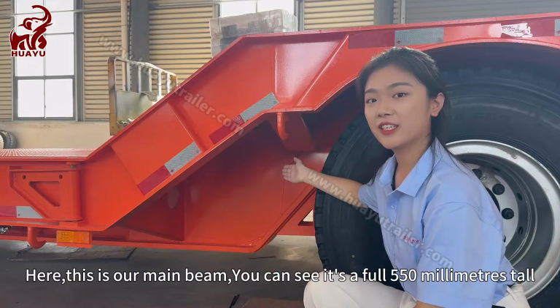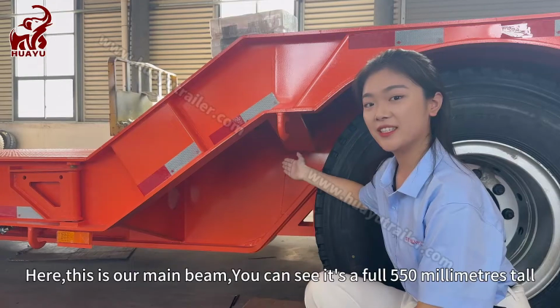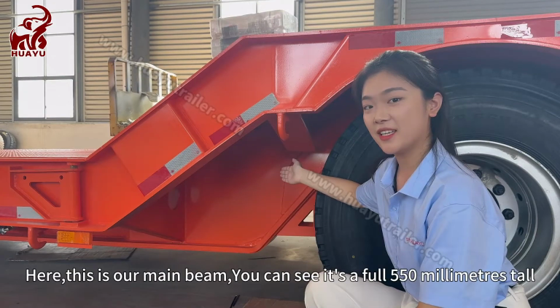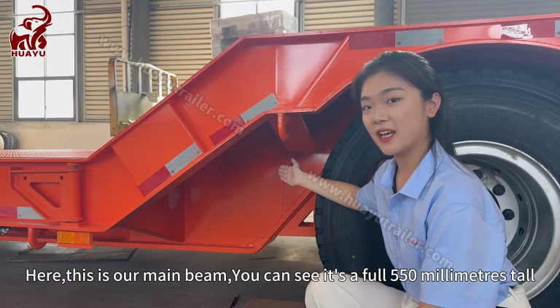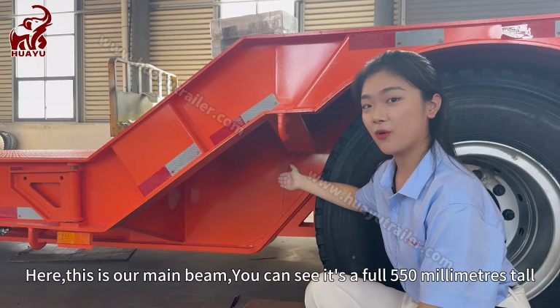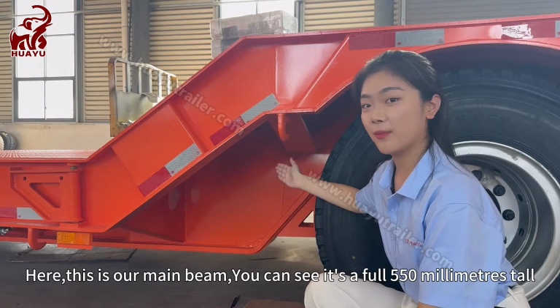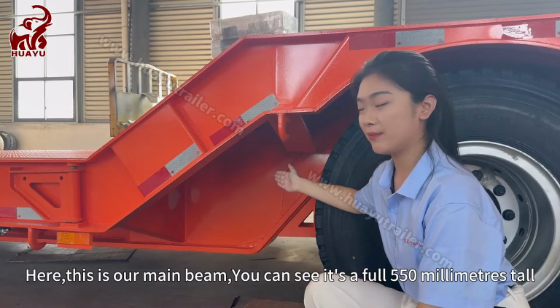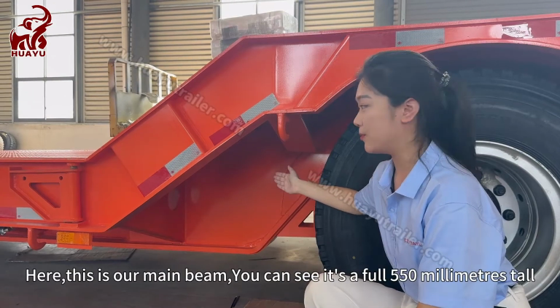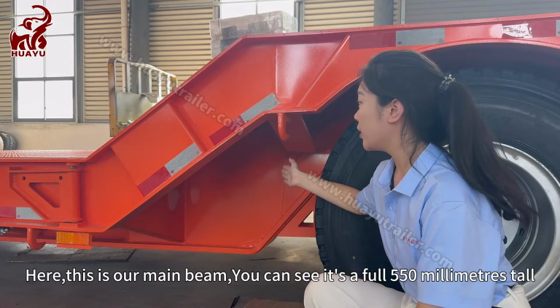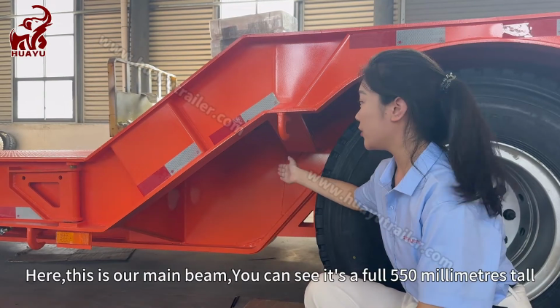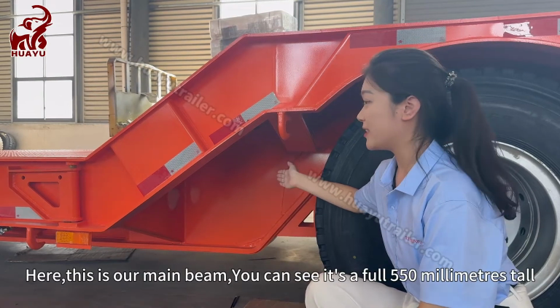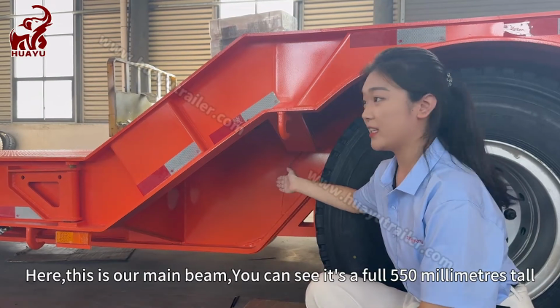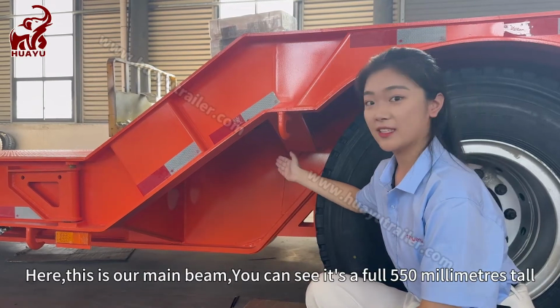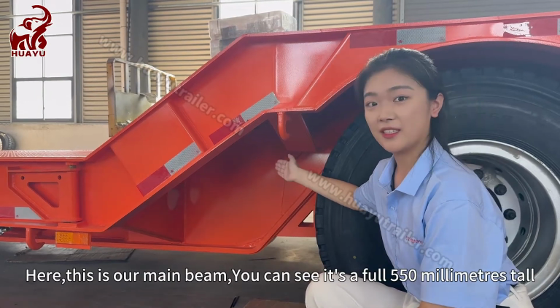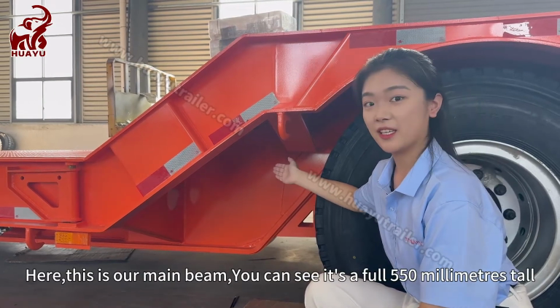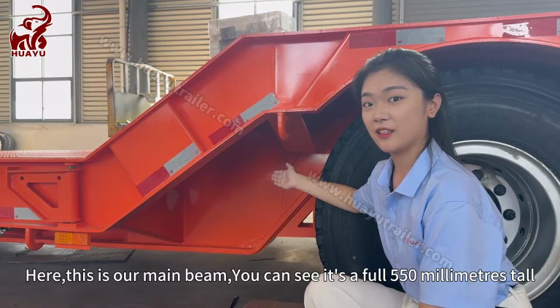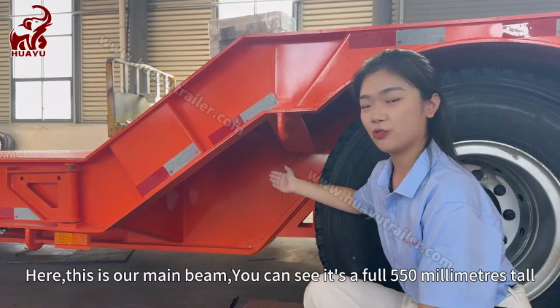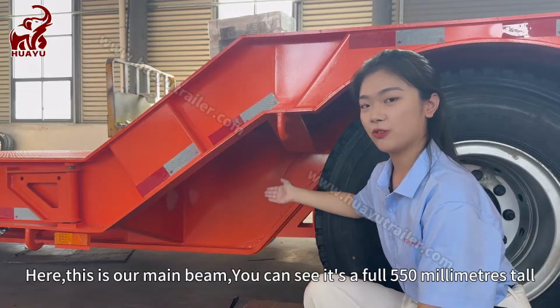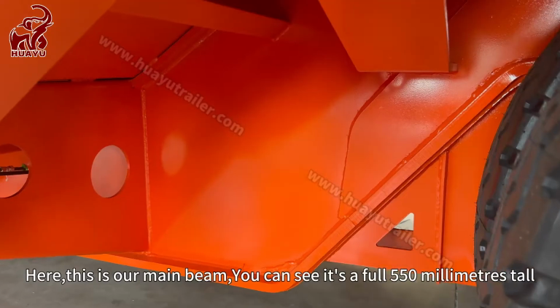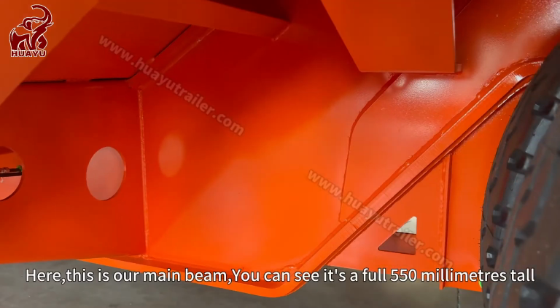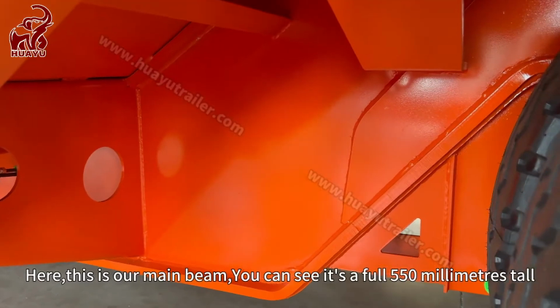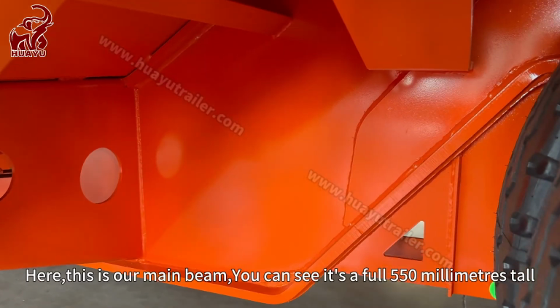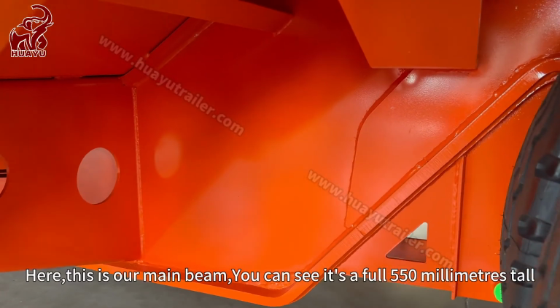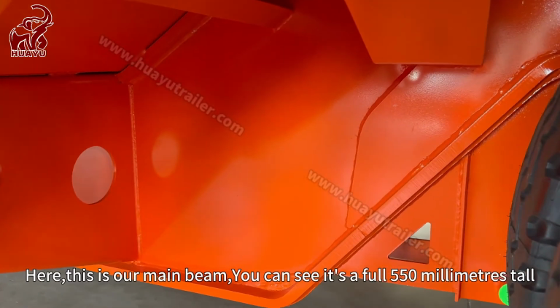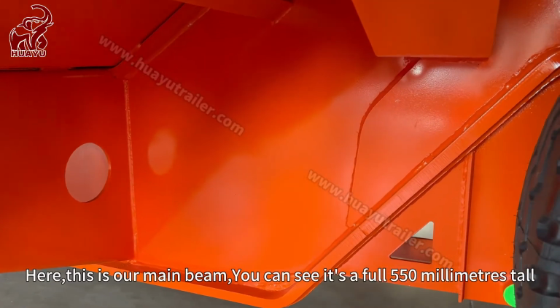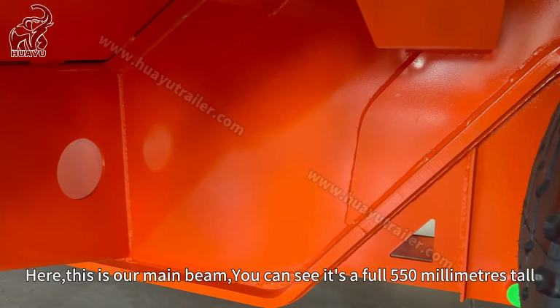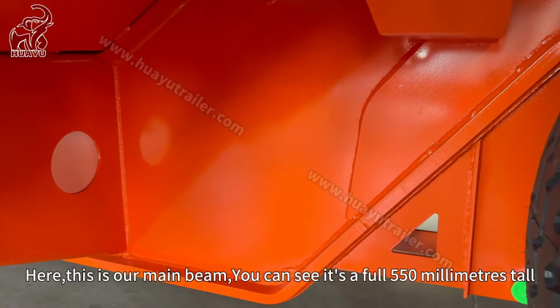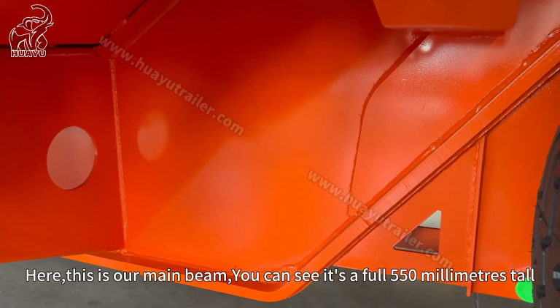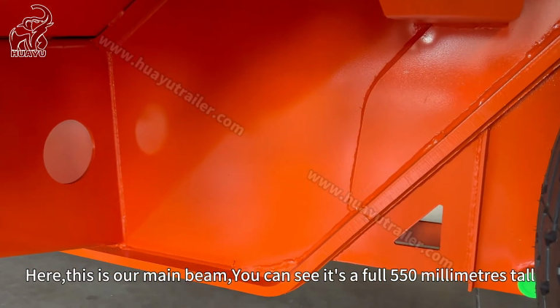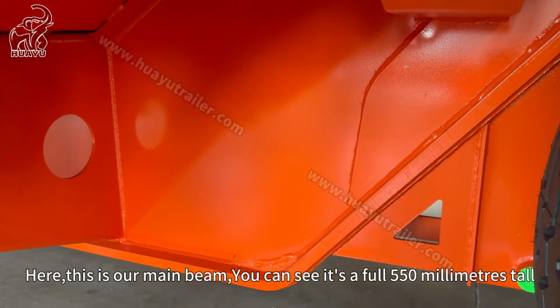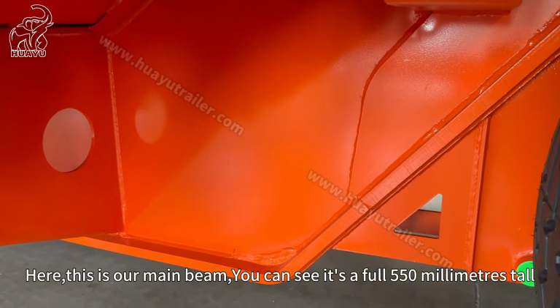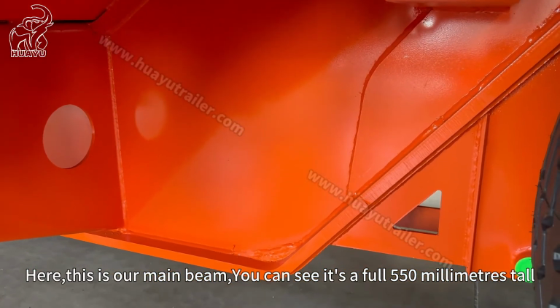Here, this is our main beam. You can see it's a full 550 millimeters tall.